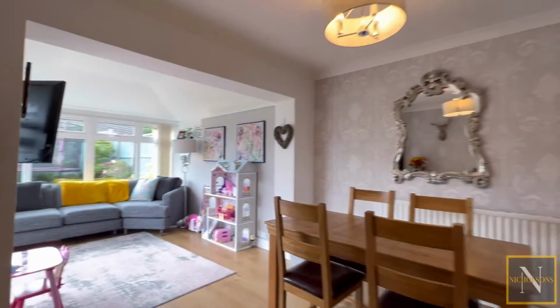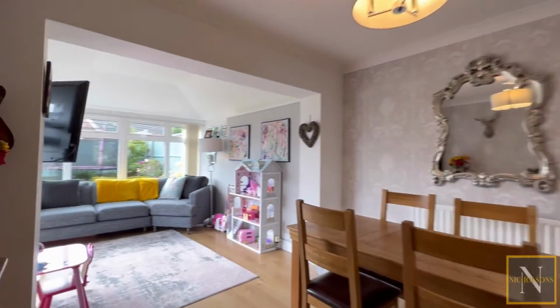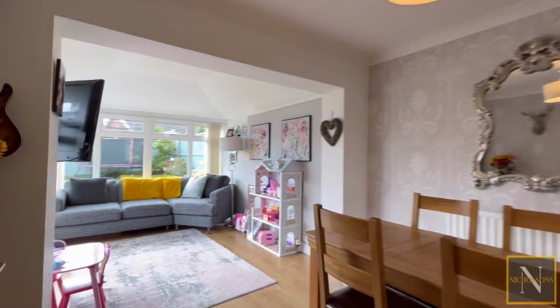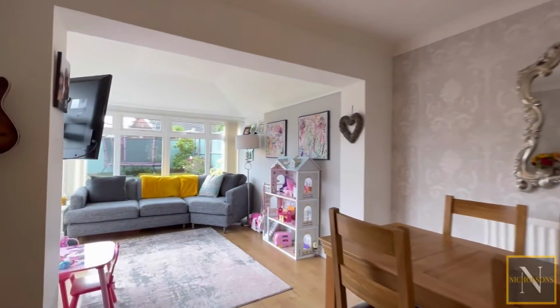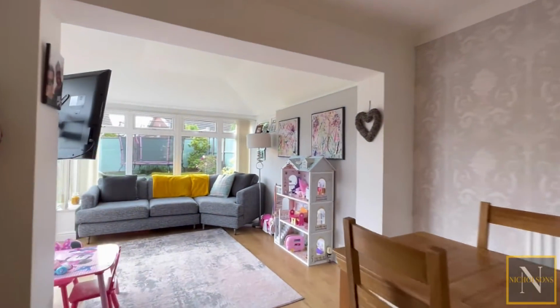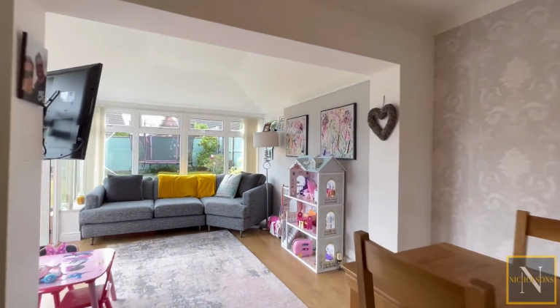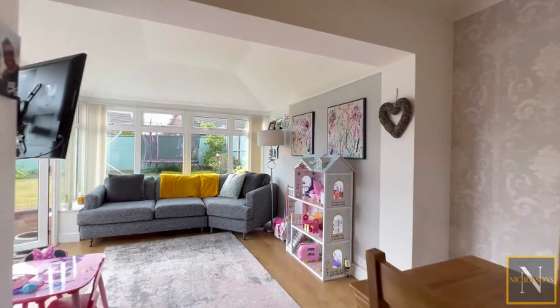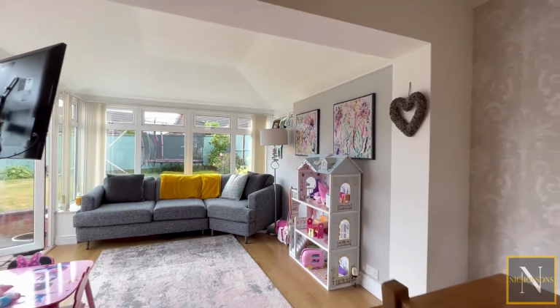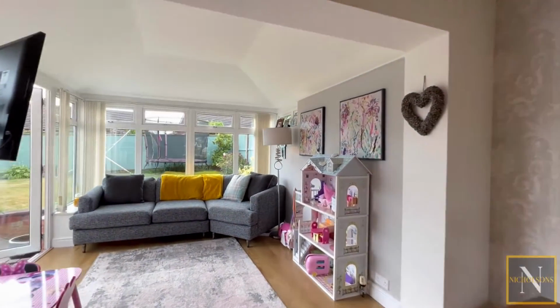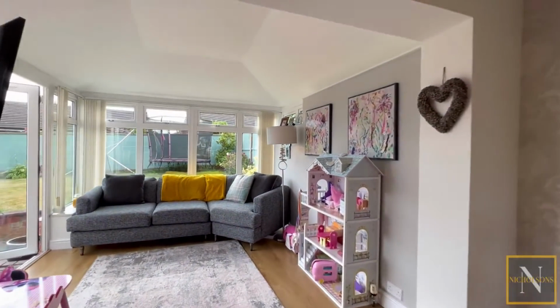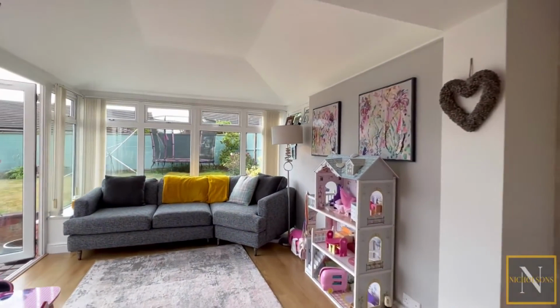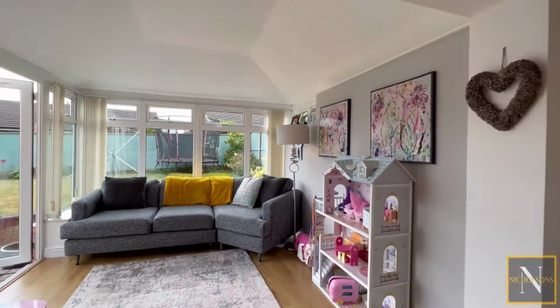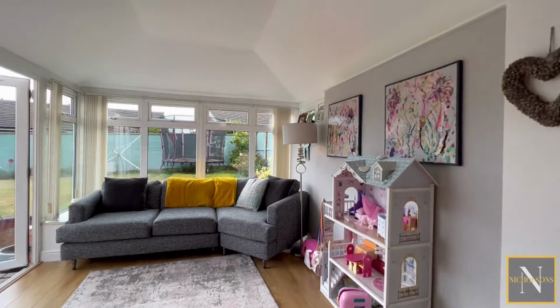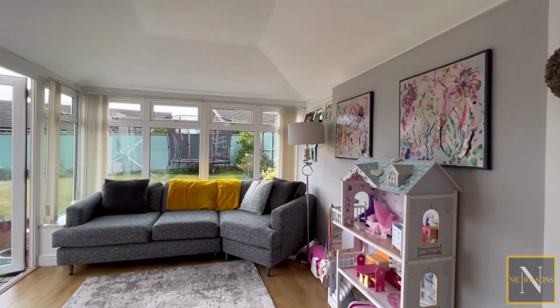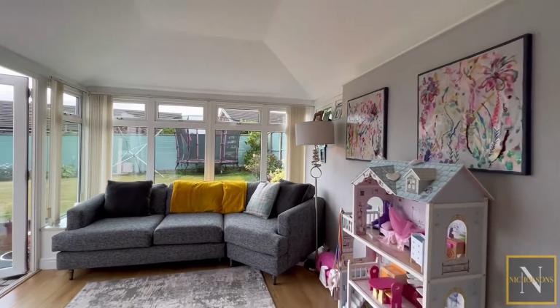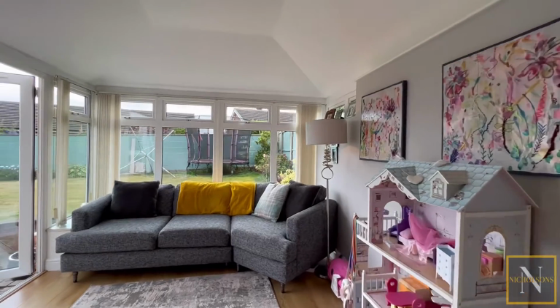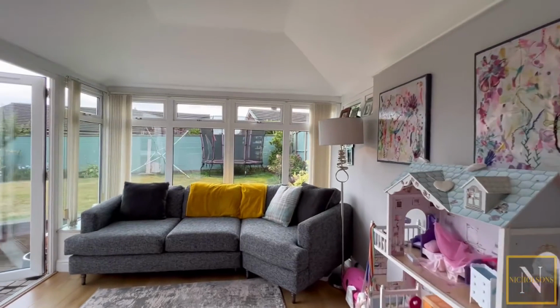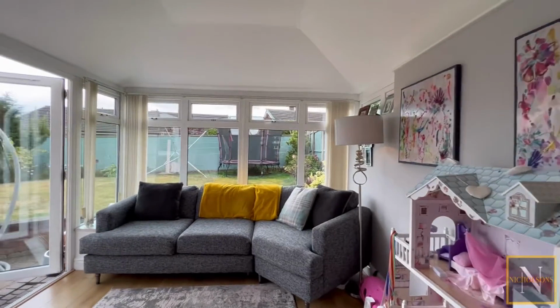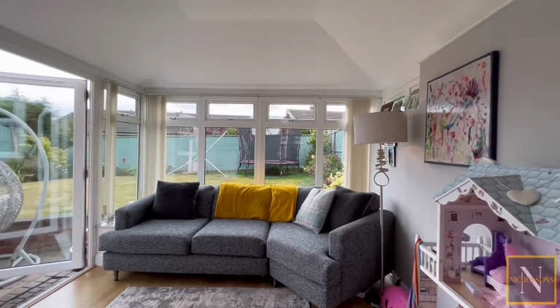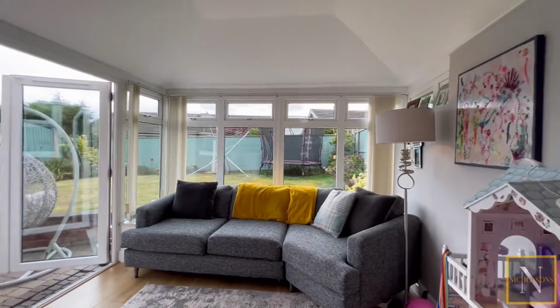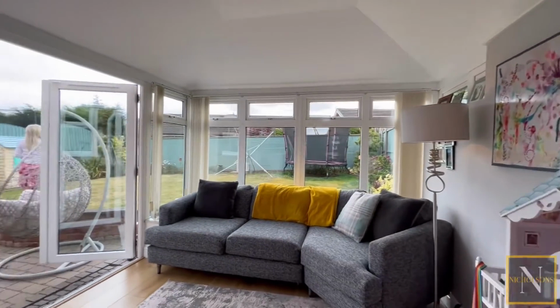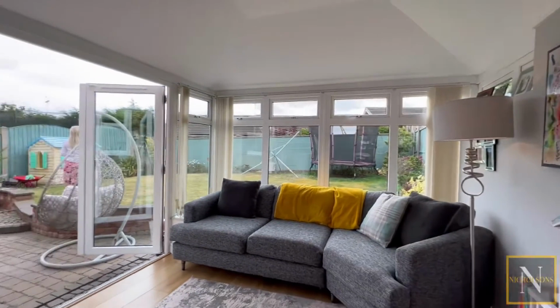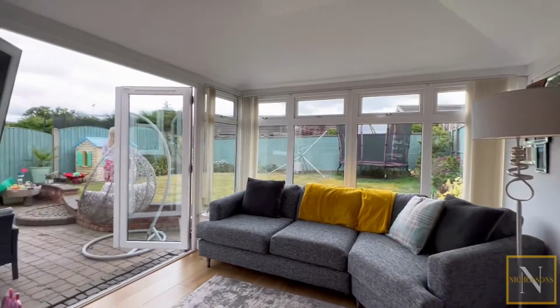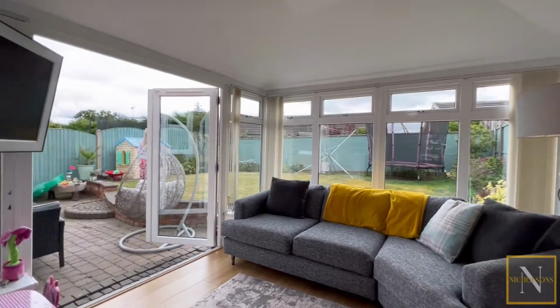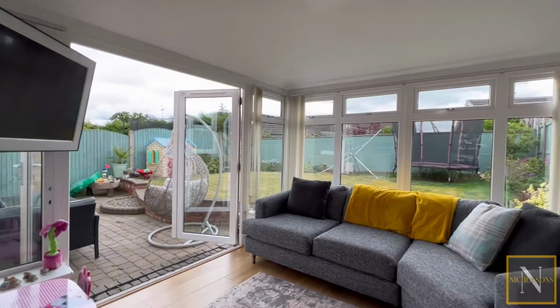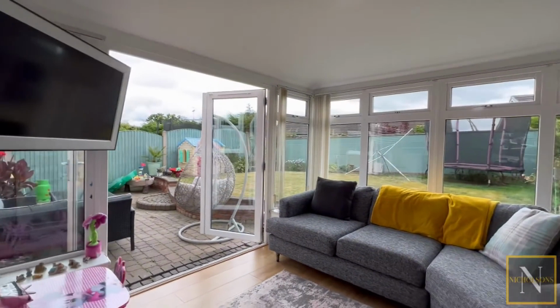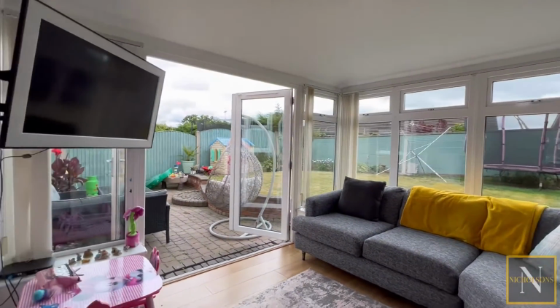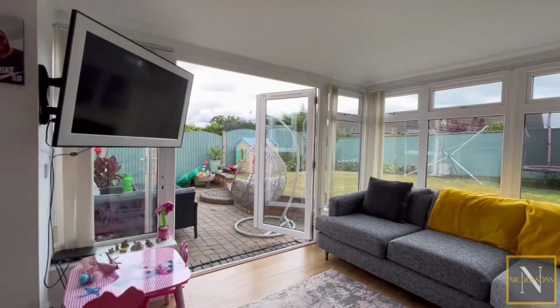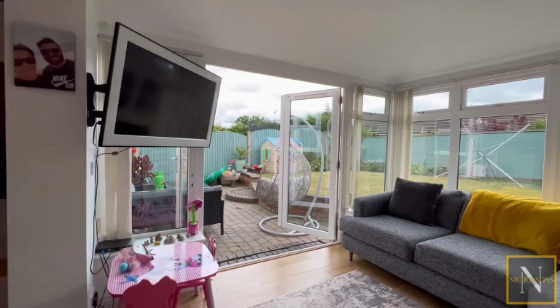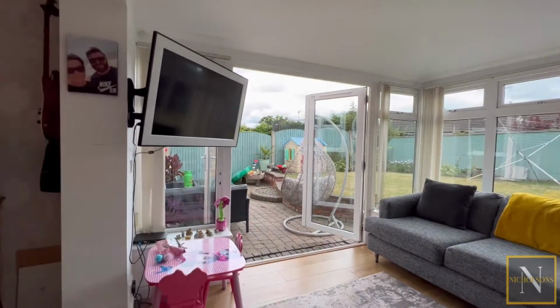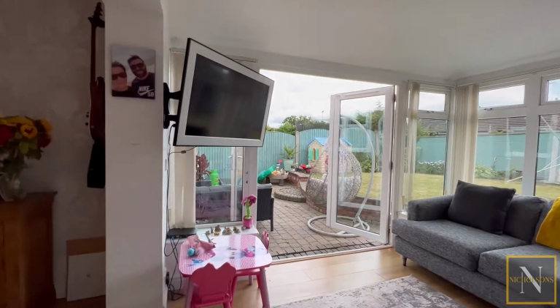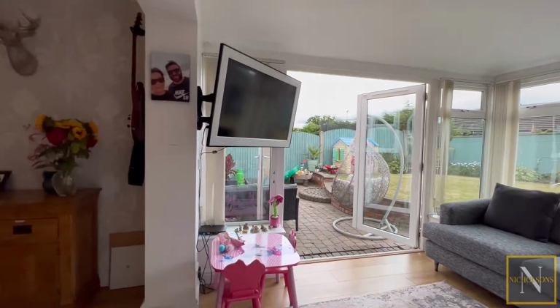From the dining room is a beautiful garden room with side facing French doors leading into the south facing garden.